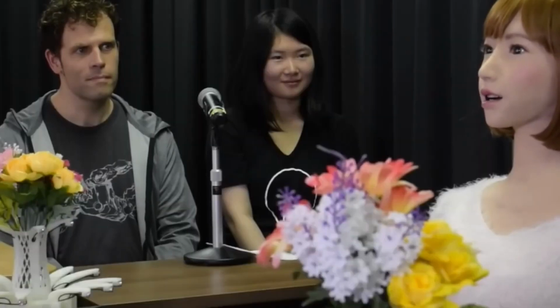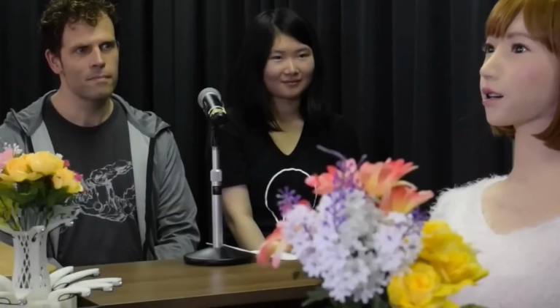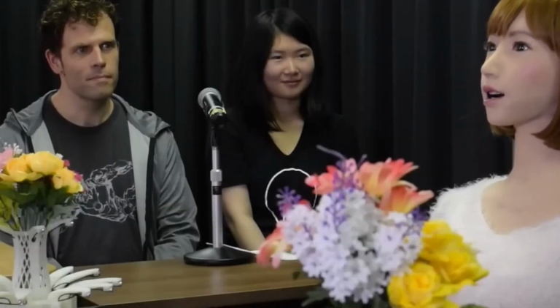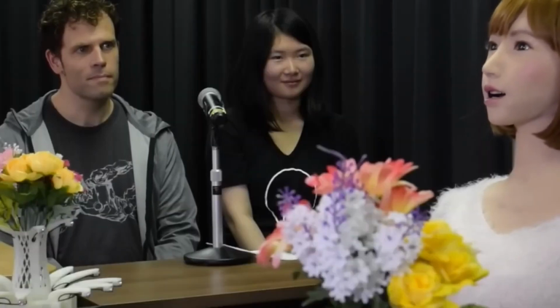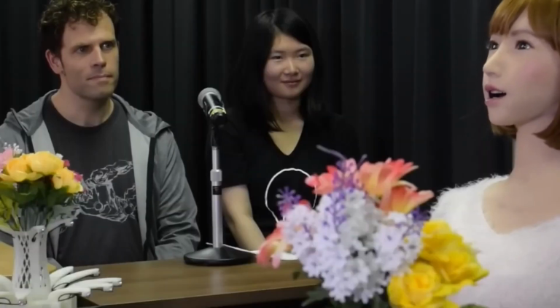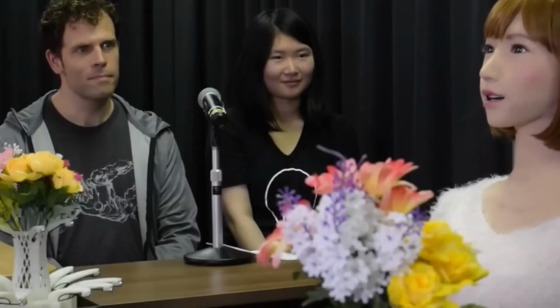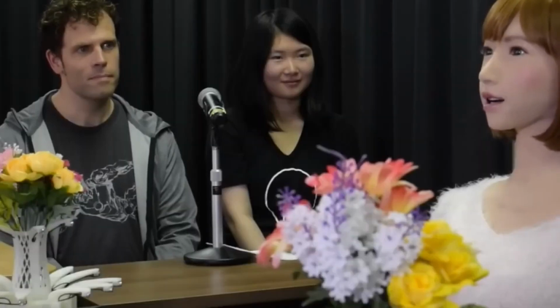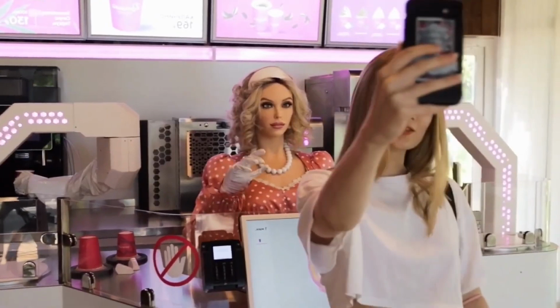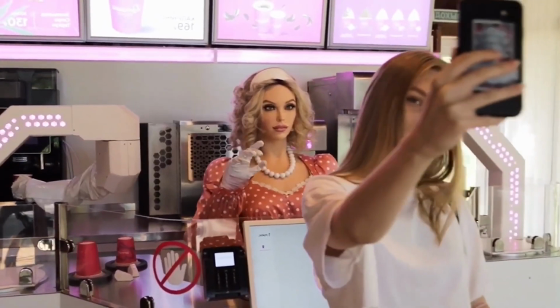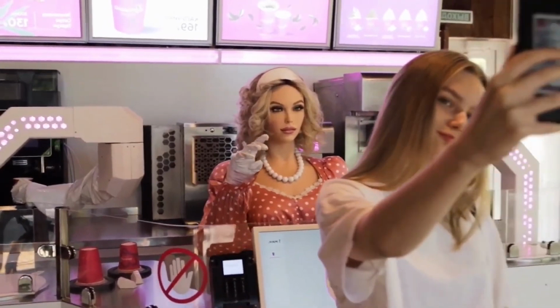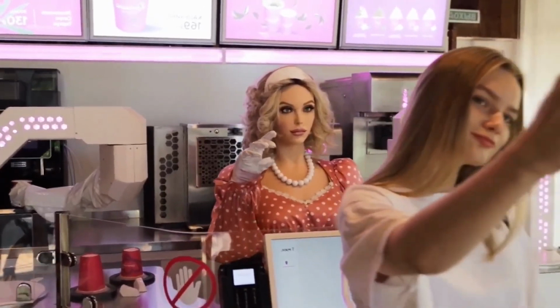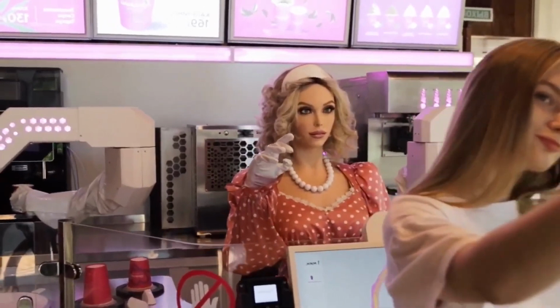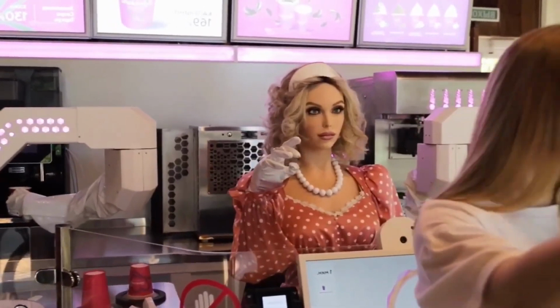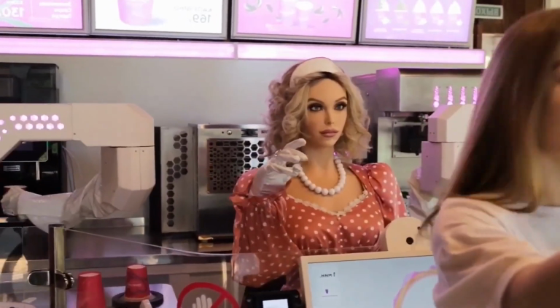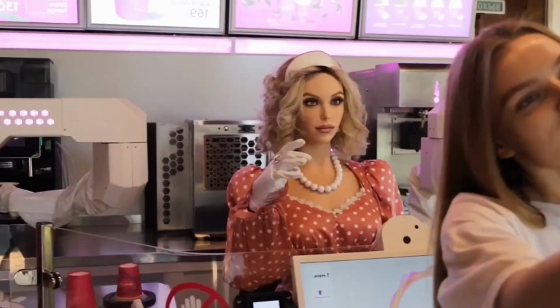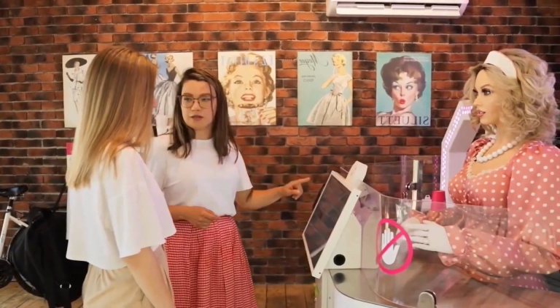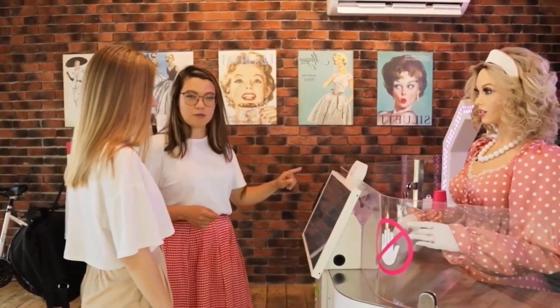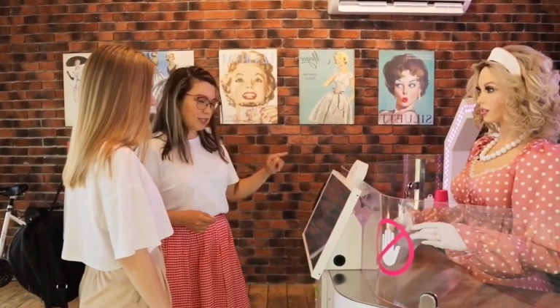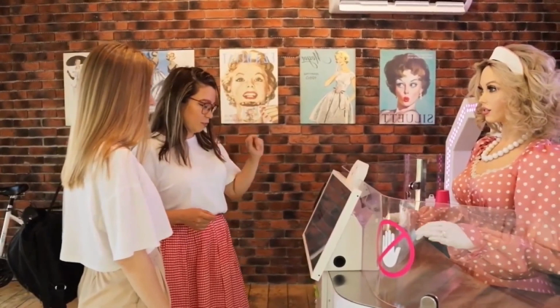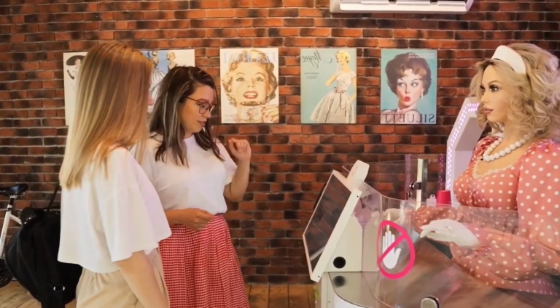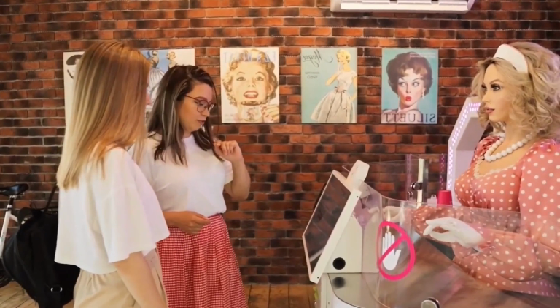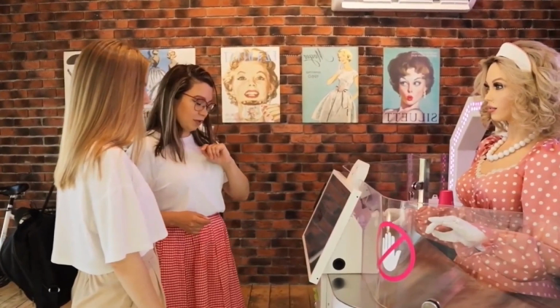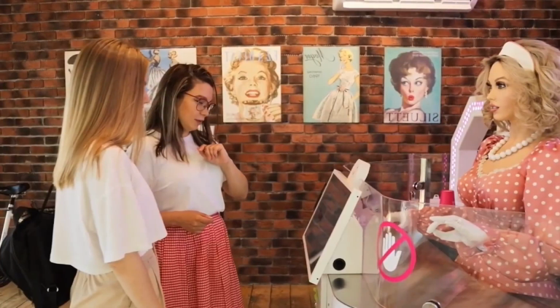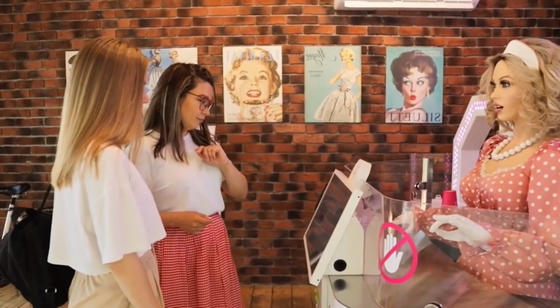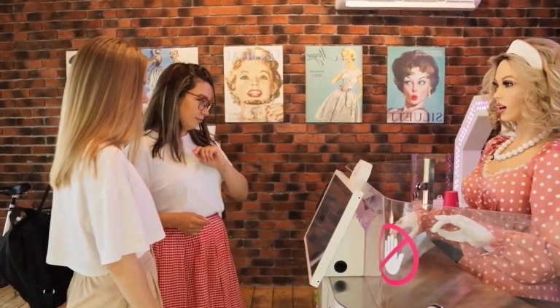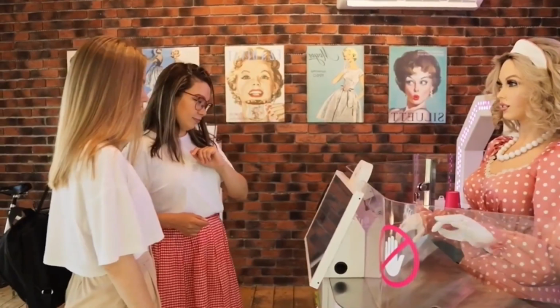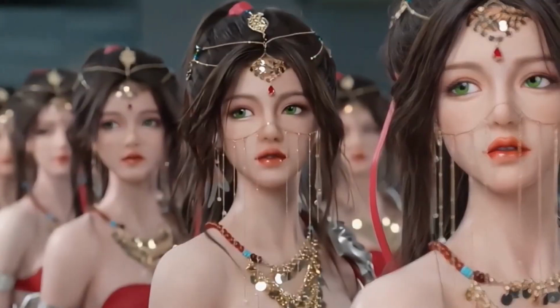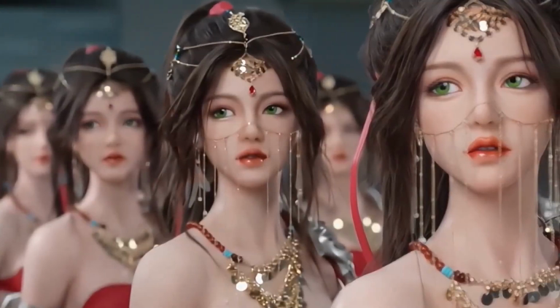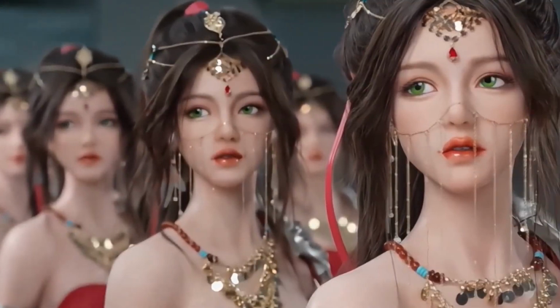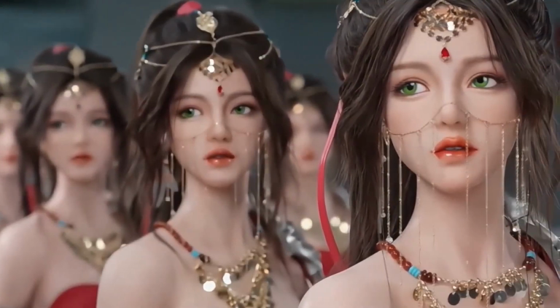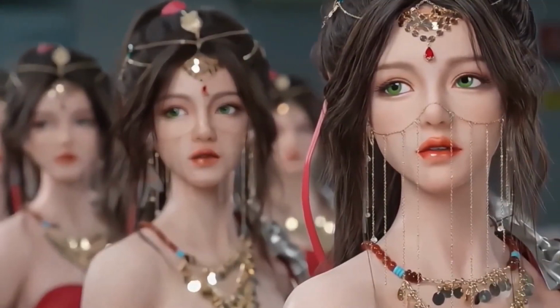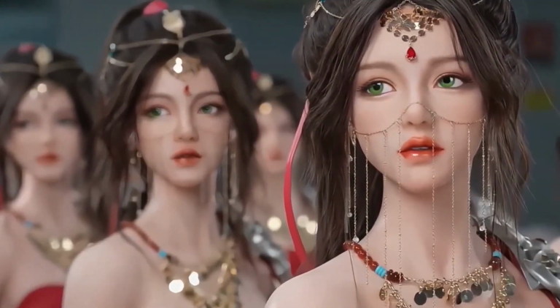Today, we're exploring the most advanced, fascinating, and human-like robots now available around the world. Let's begin.